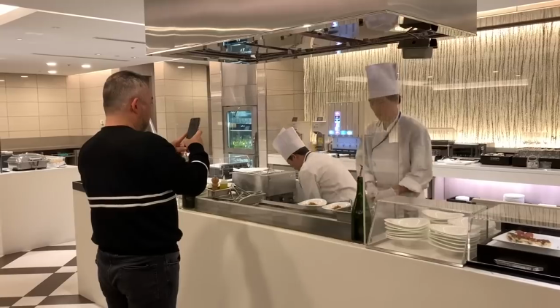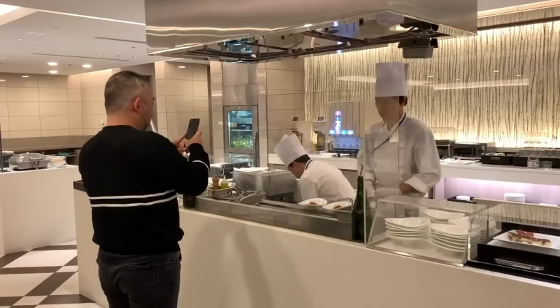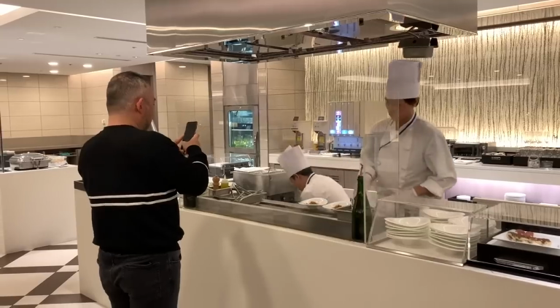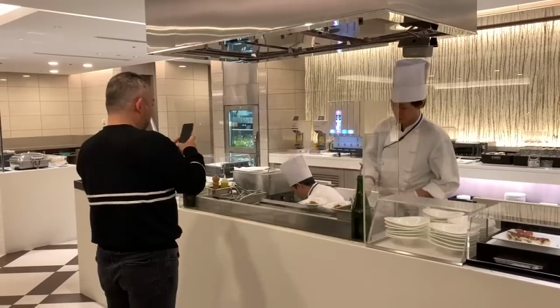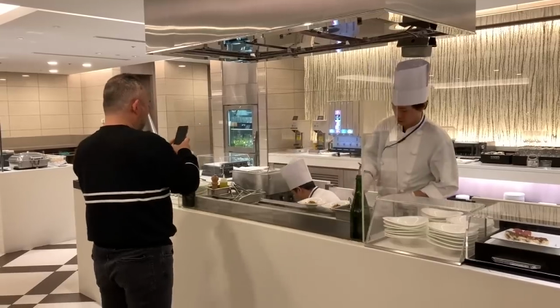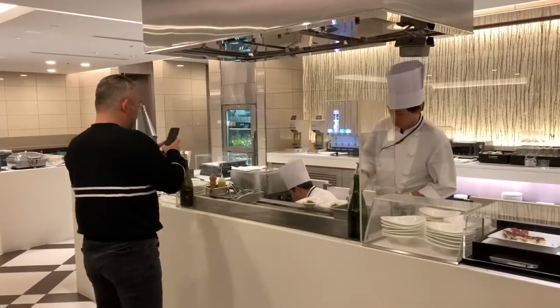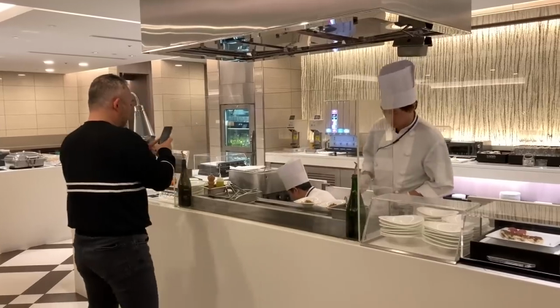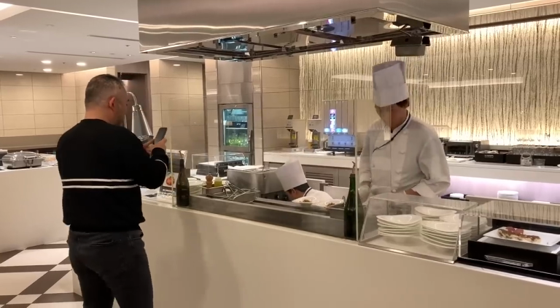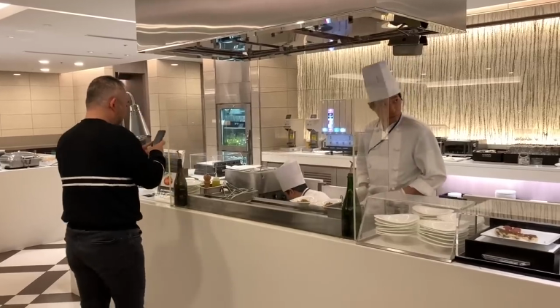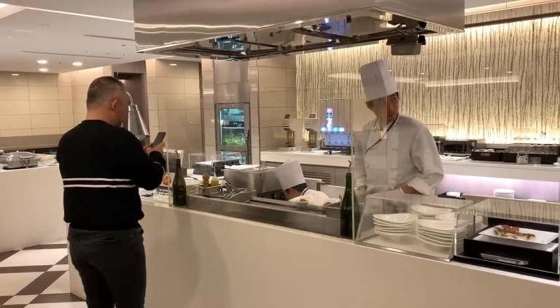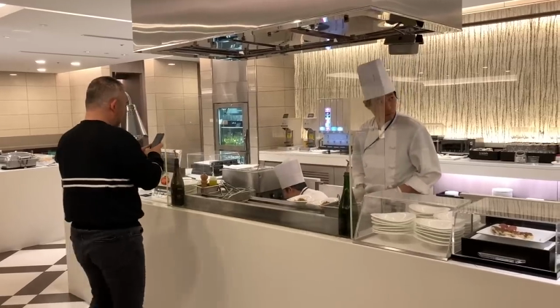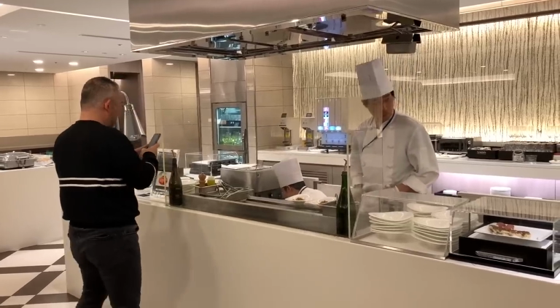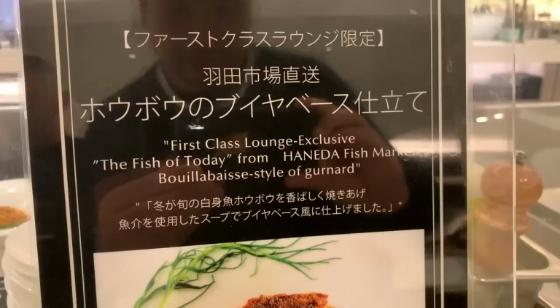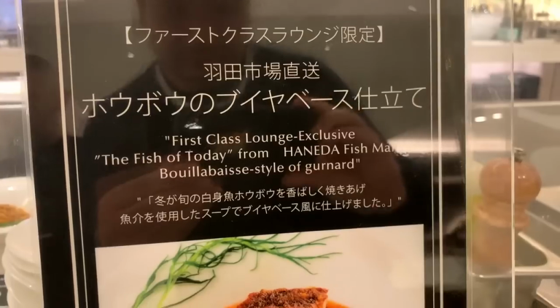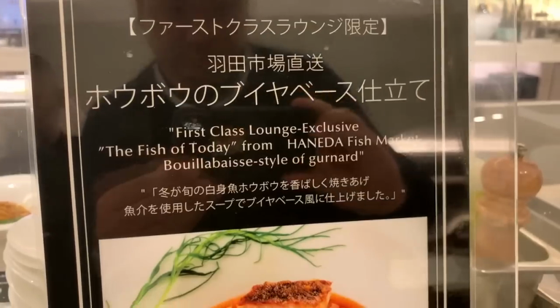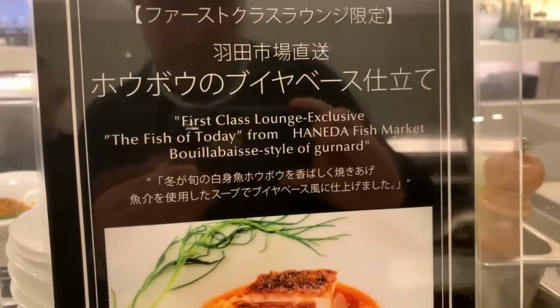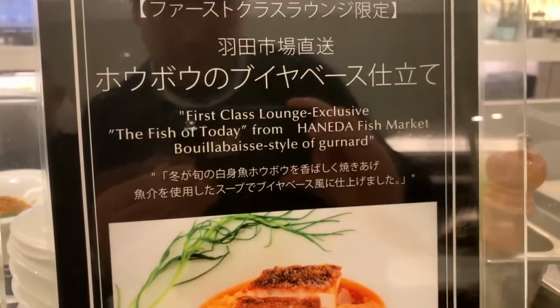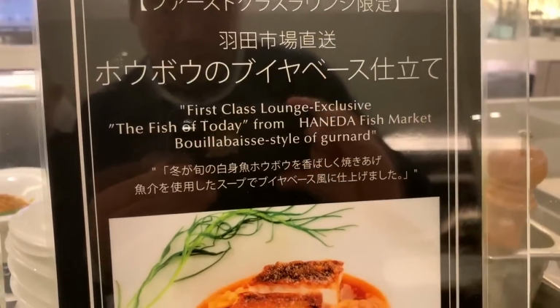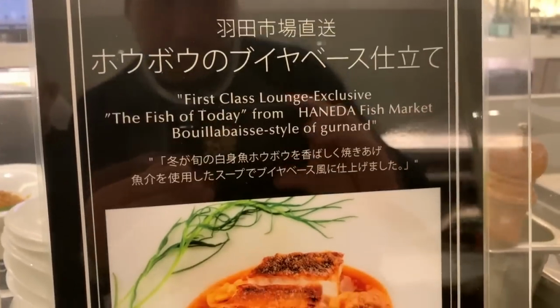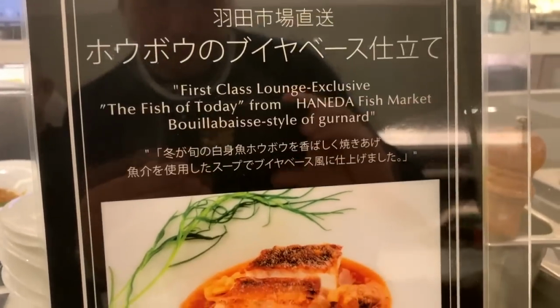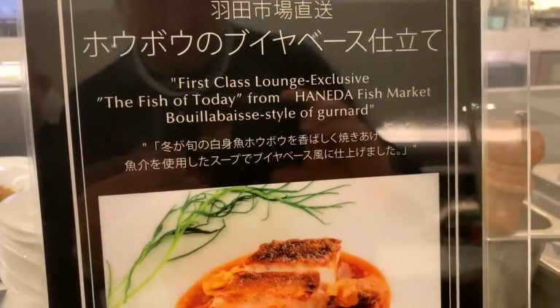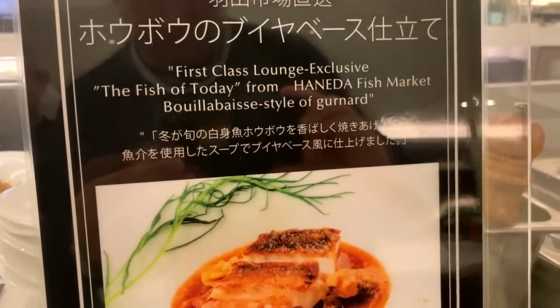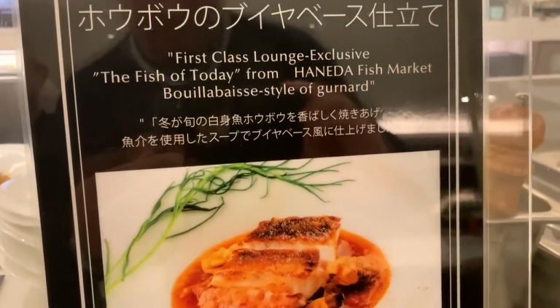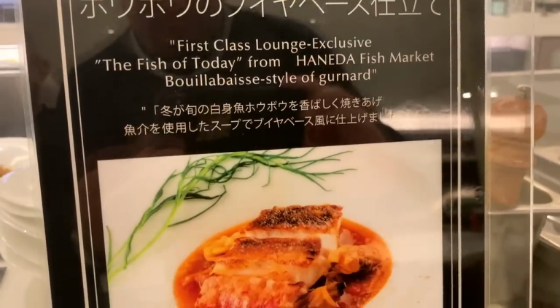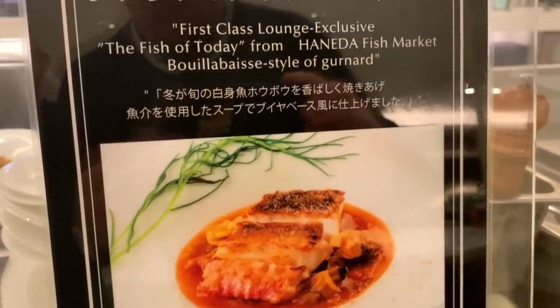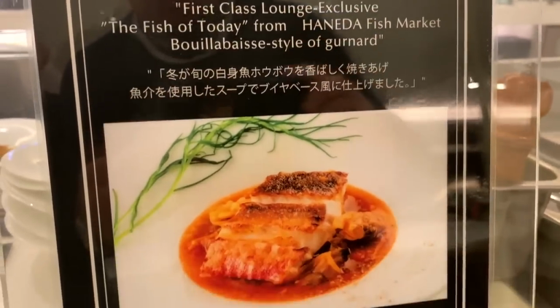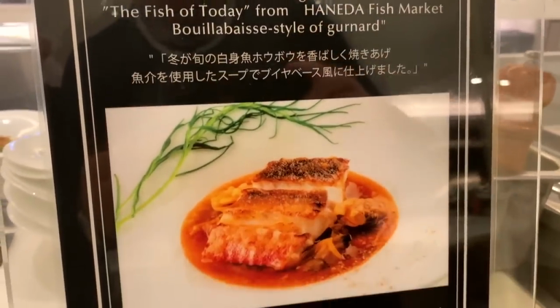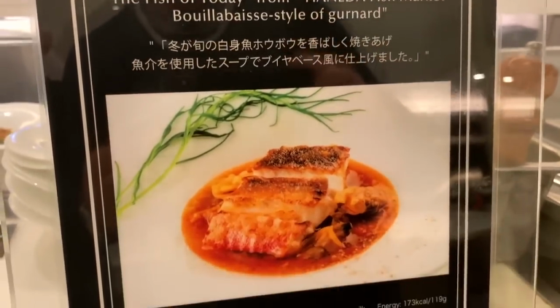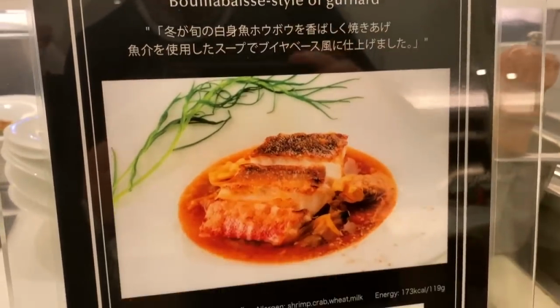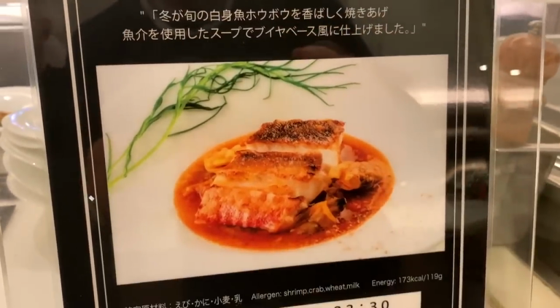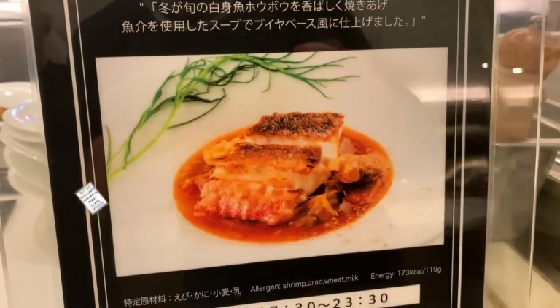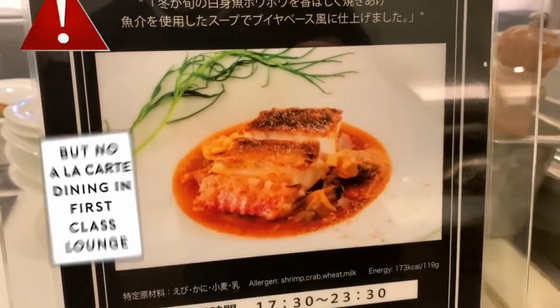There's also live cooking. Today's special was fish coming directly fresh from Haneda Fish Market.